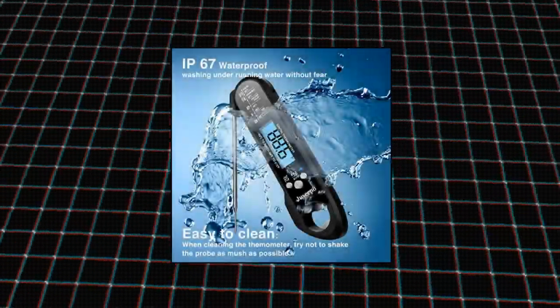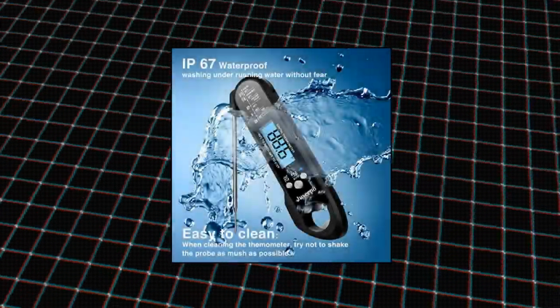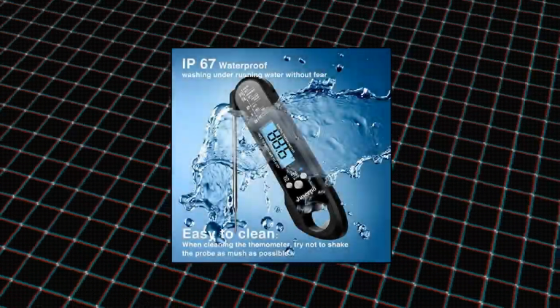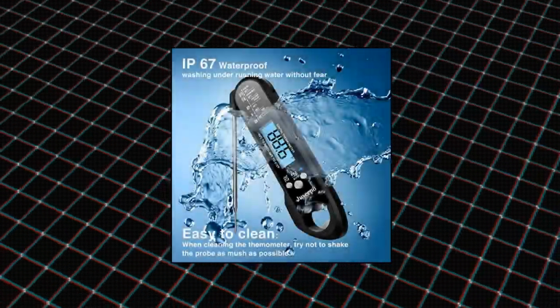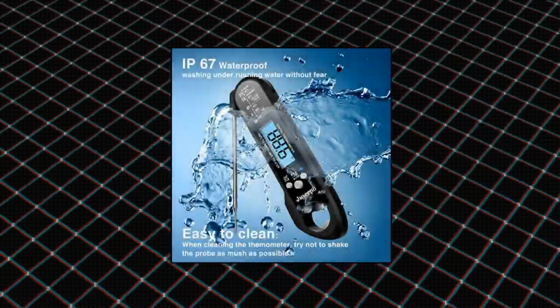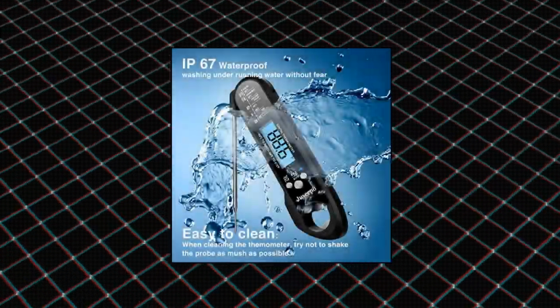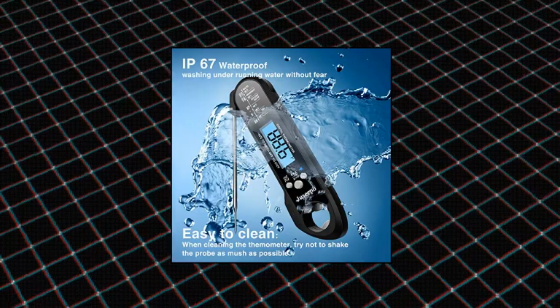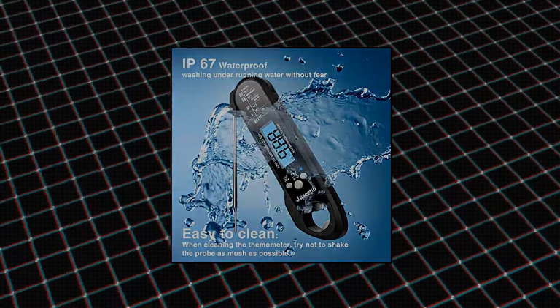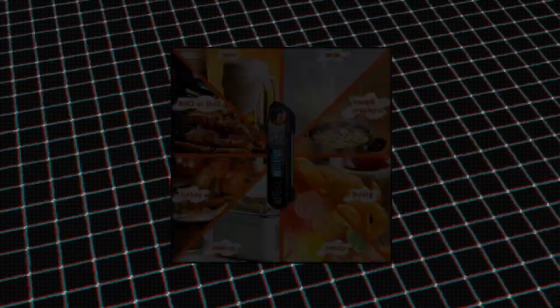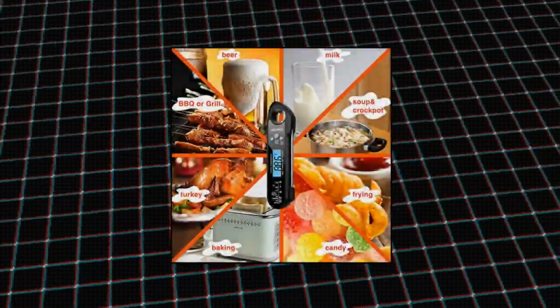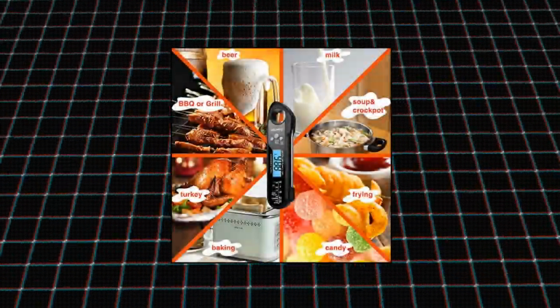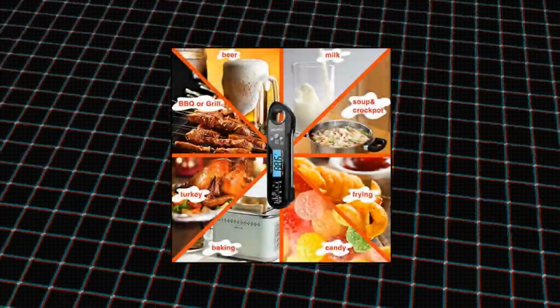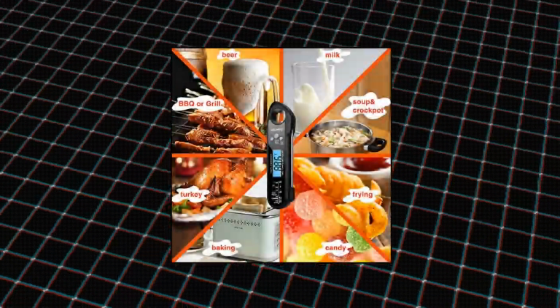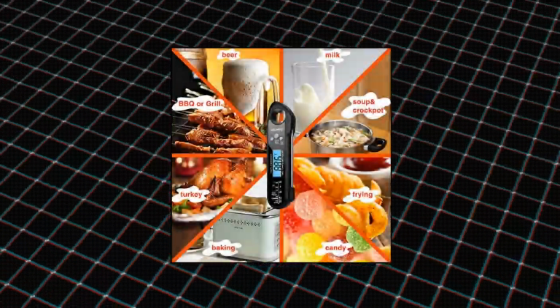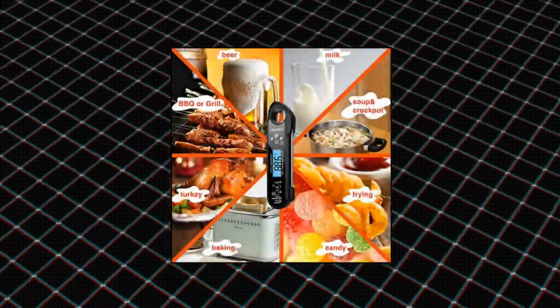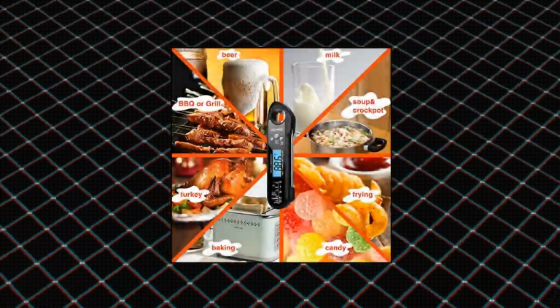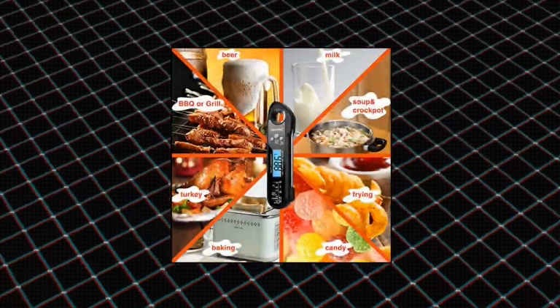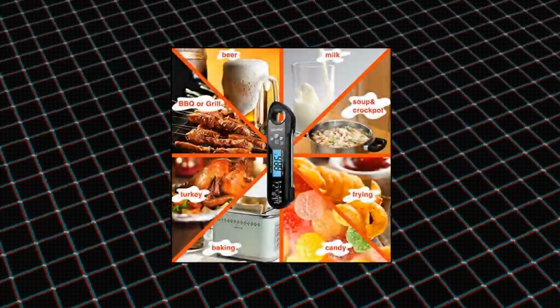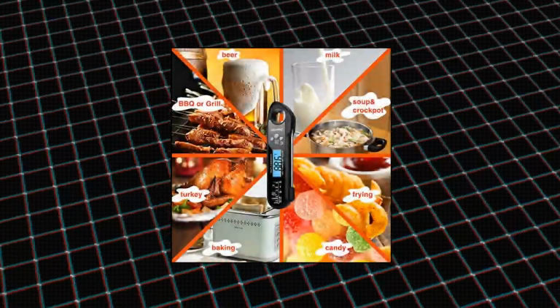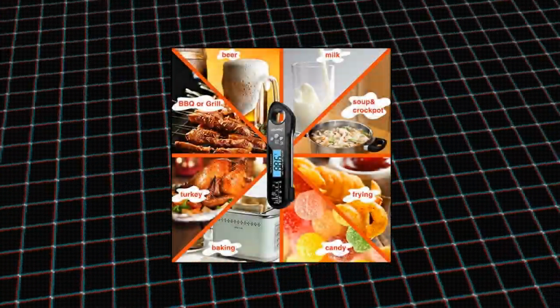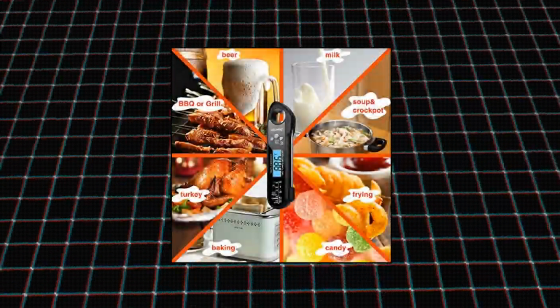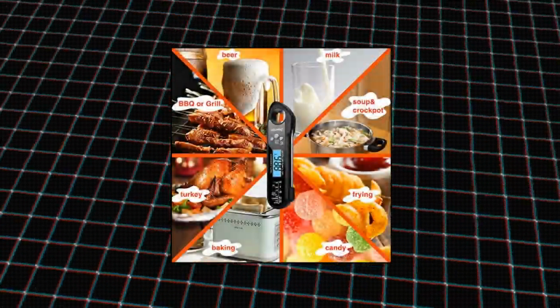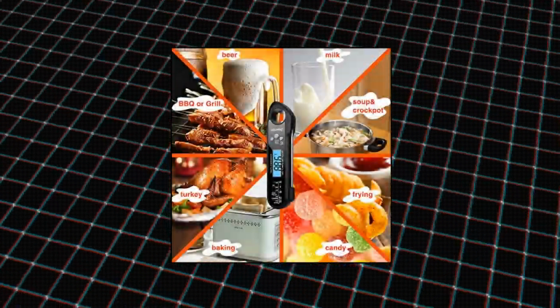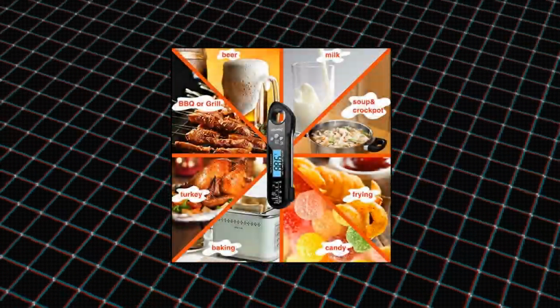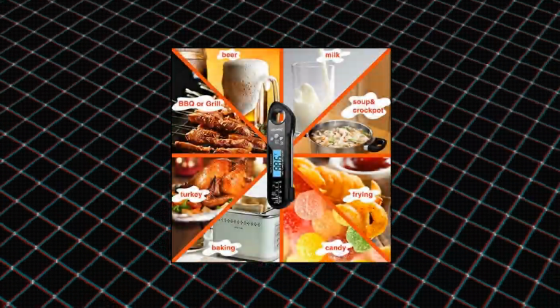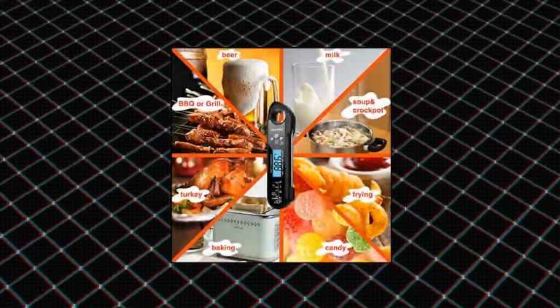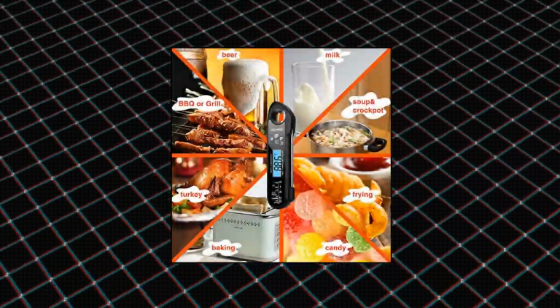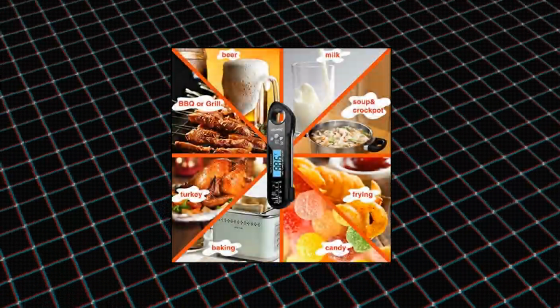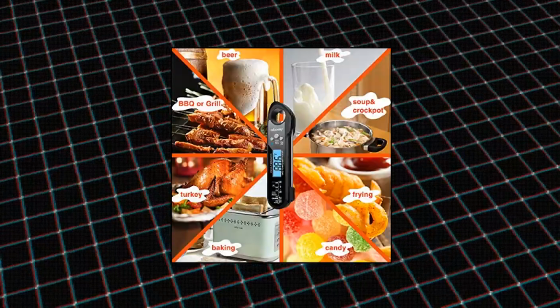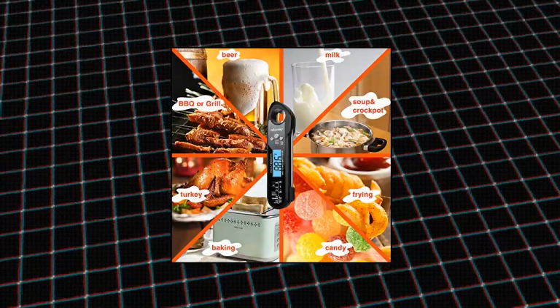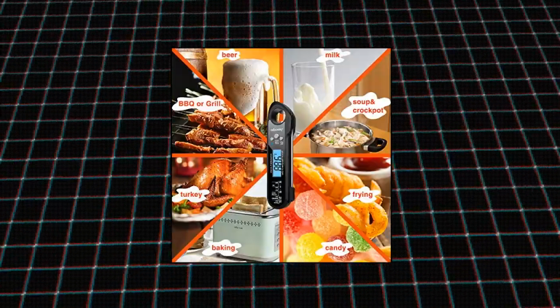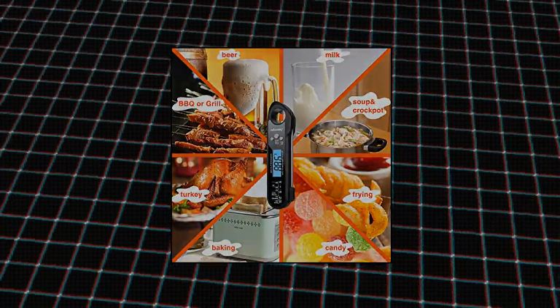It's the perfect solution for grilling, baking, deep frying, making candy, or use it to test the temperature of your liquid or beer.